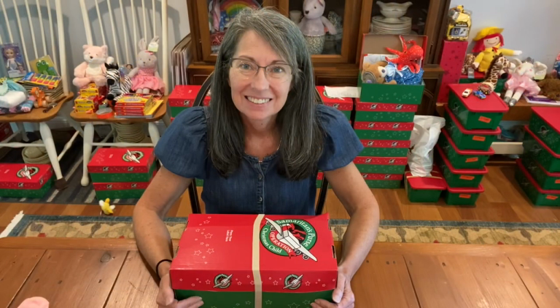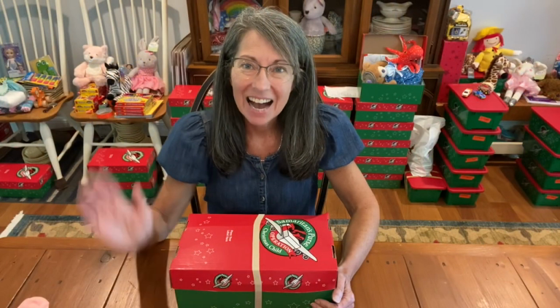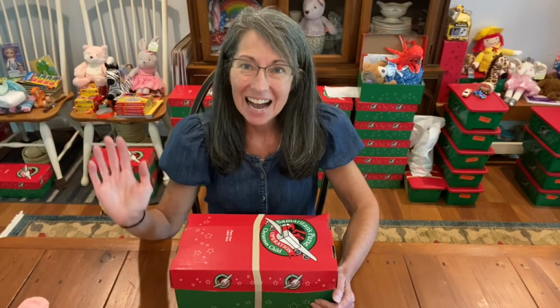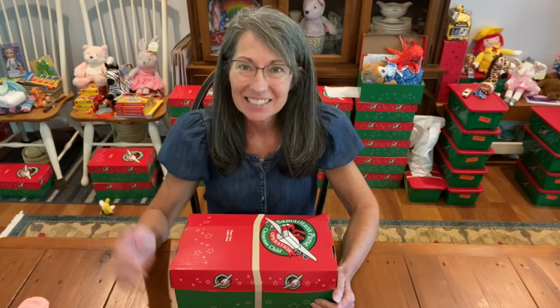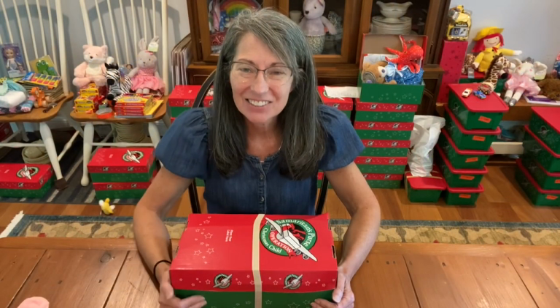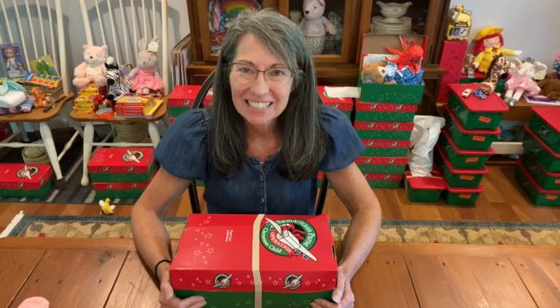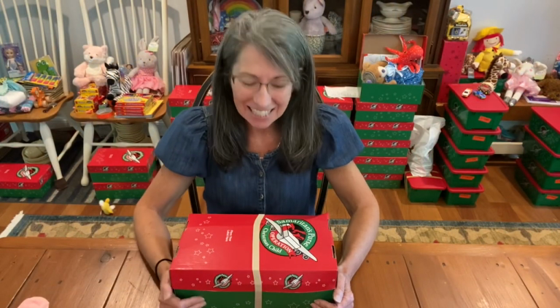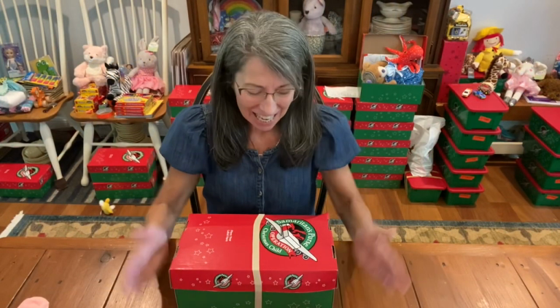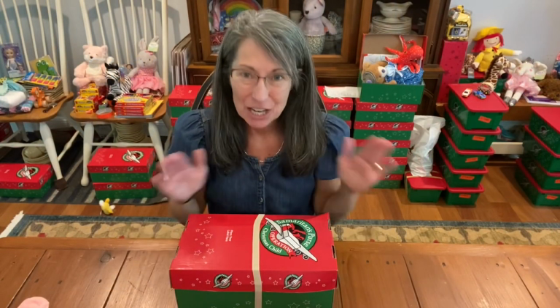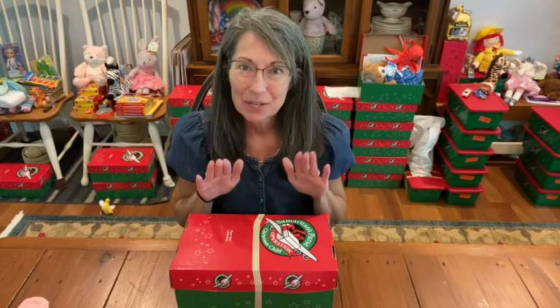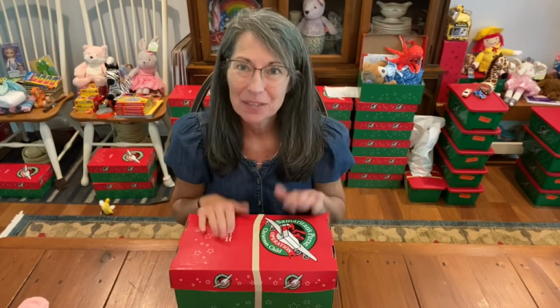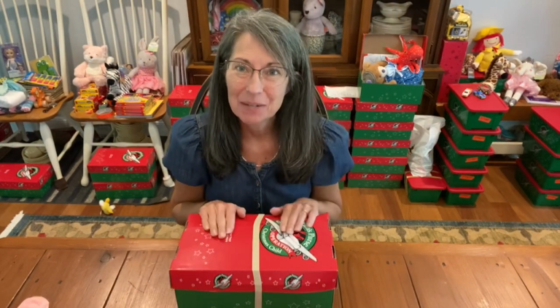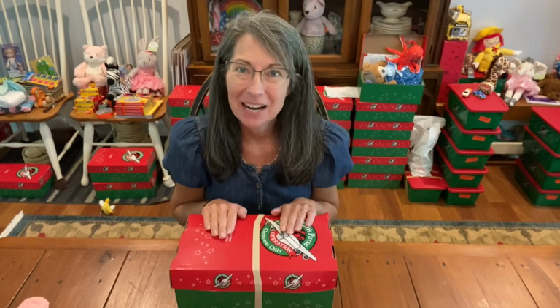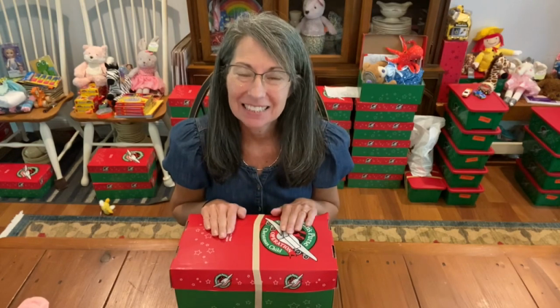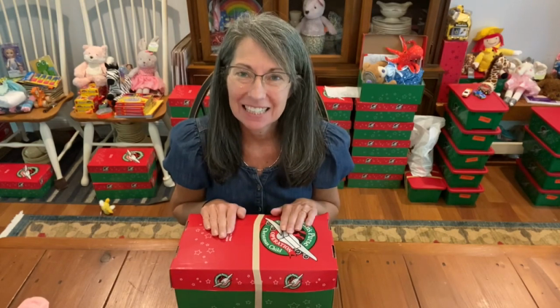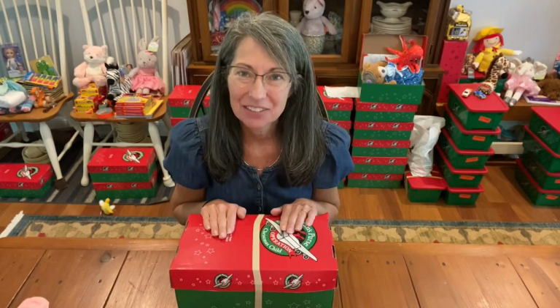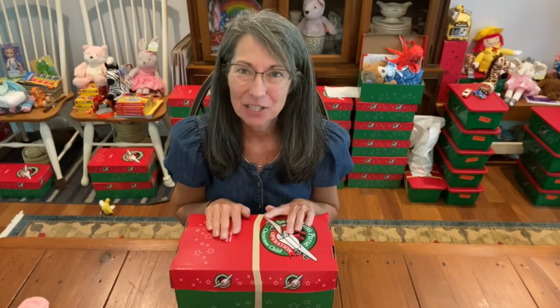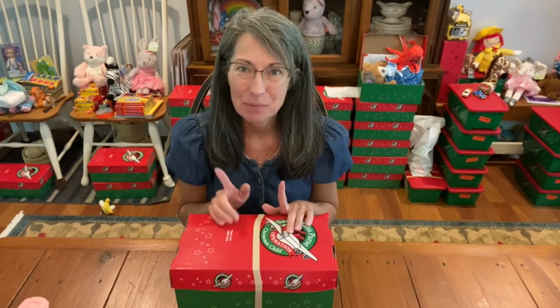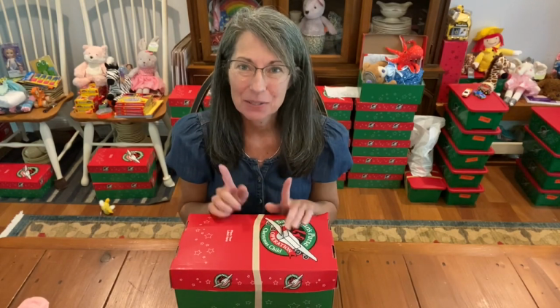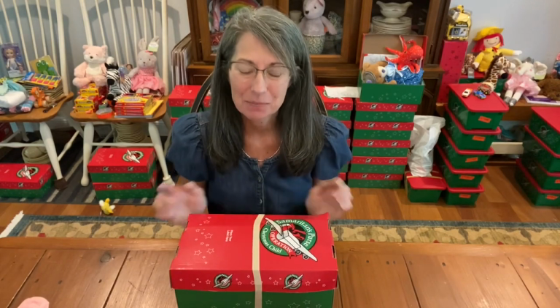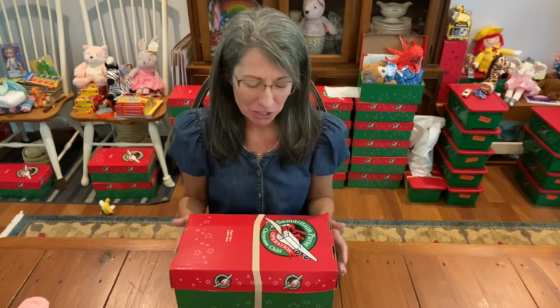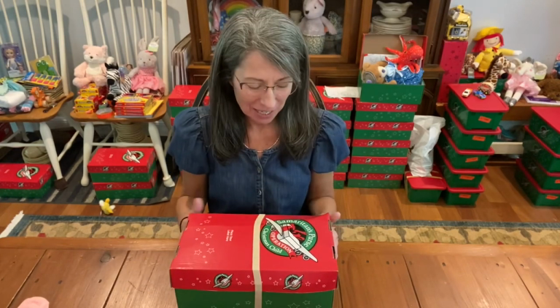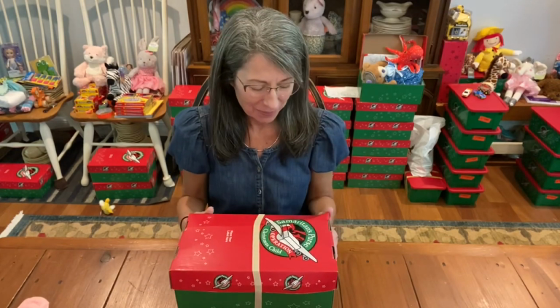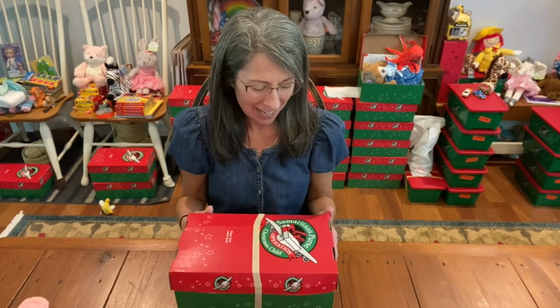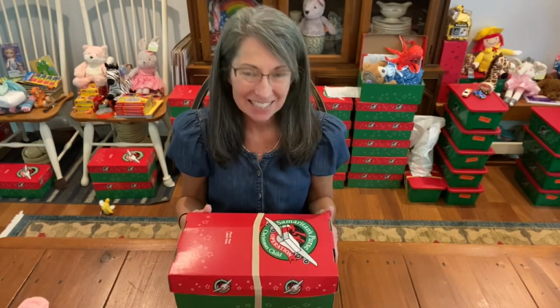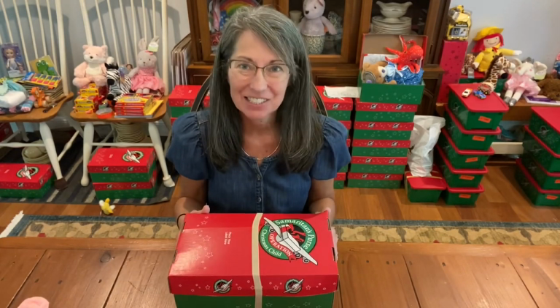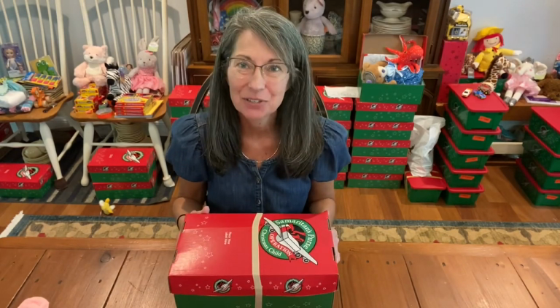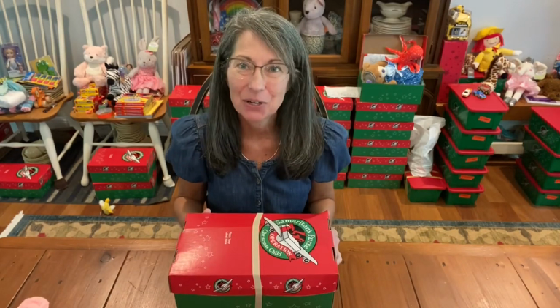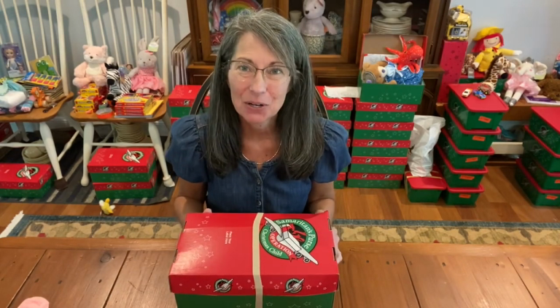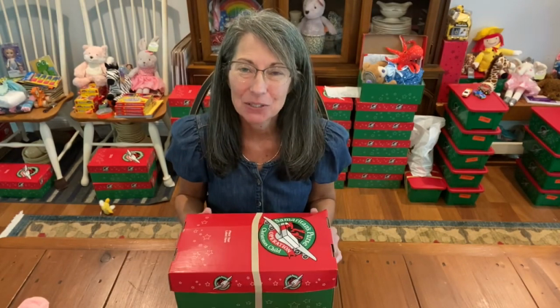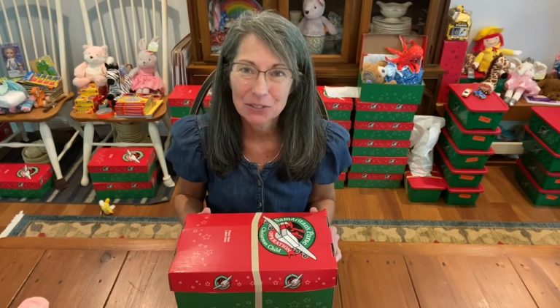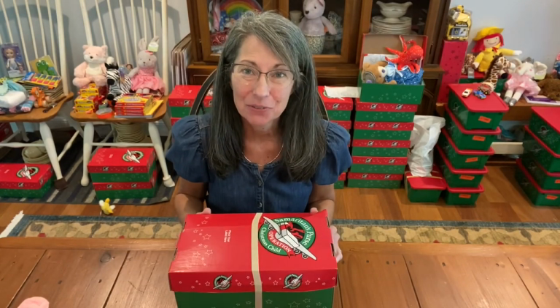Hi, it's Christy, and I'm here with an unboxing for an Operation Christmas Child box. This is for a girl, two to four.